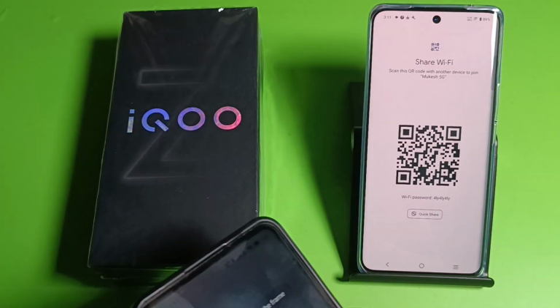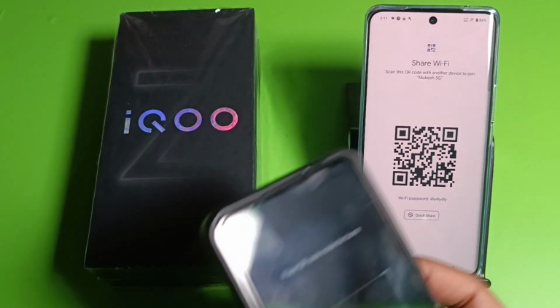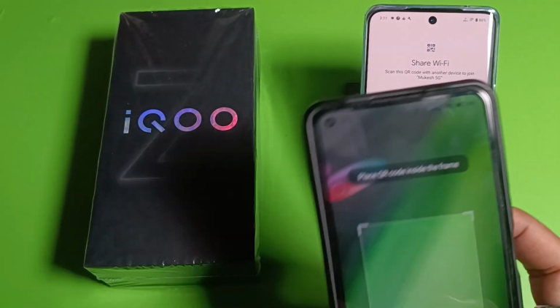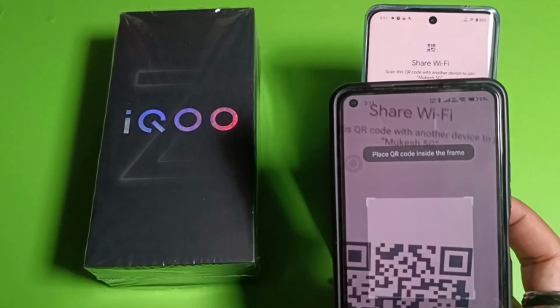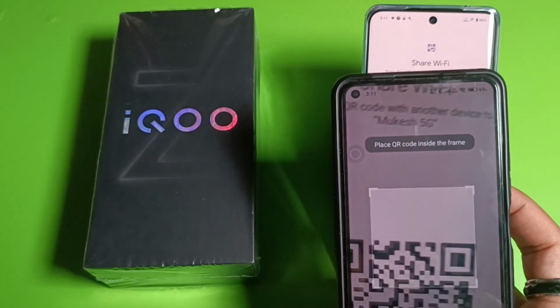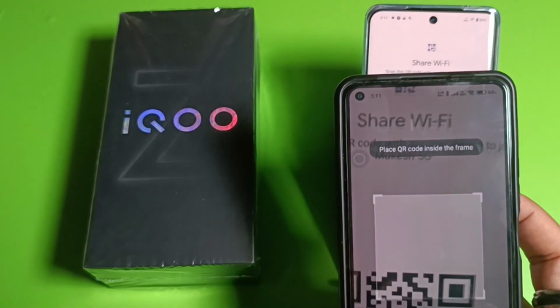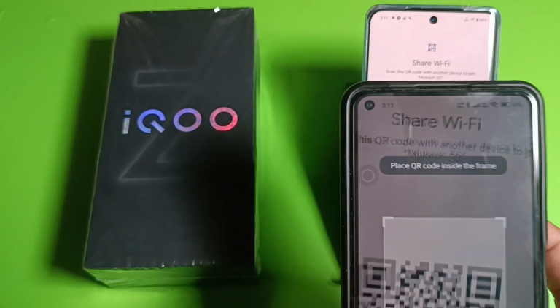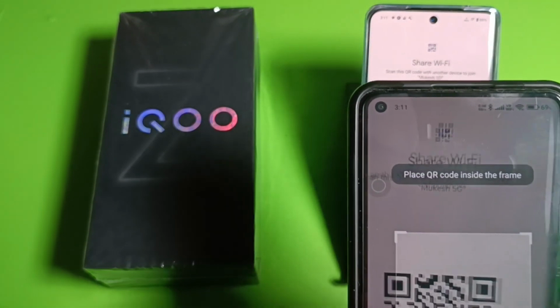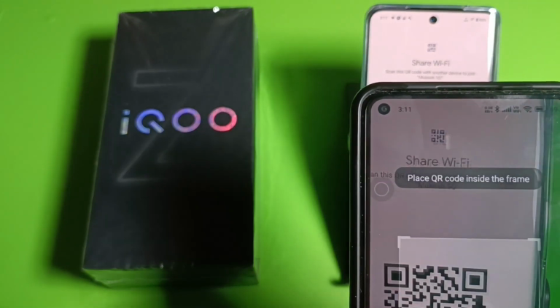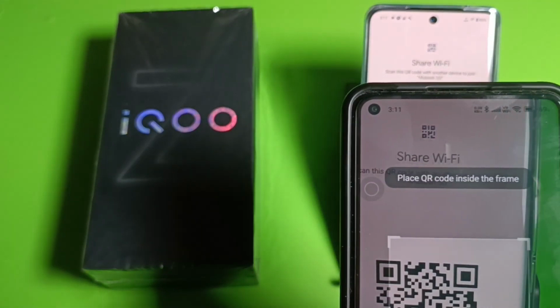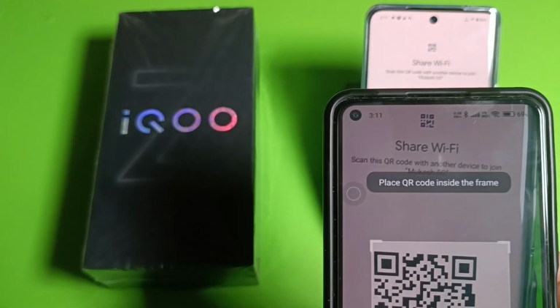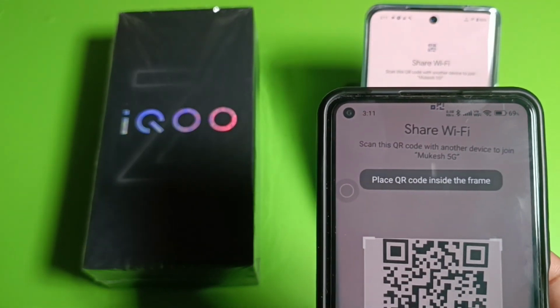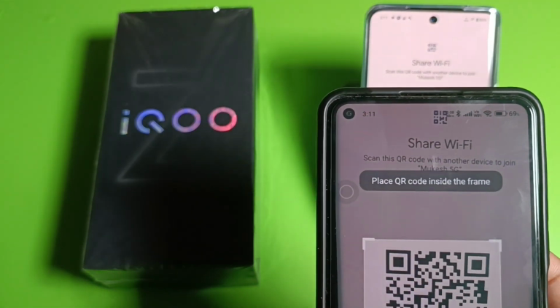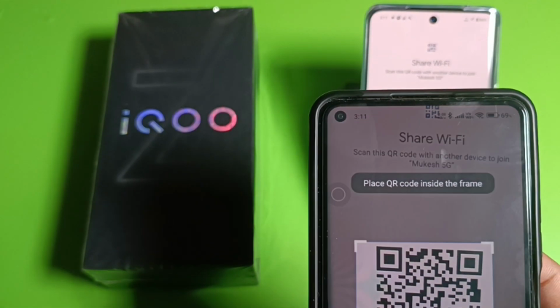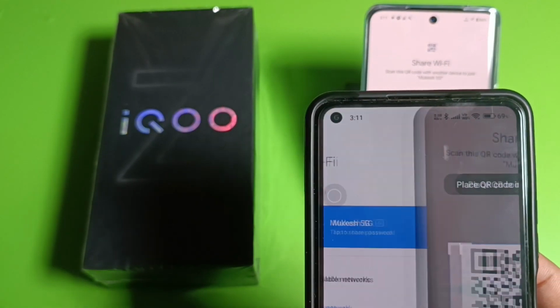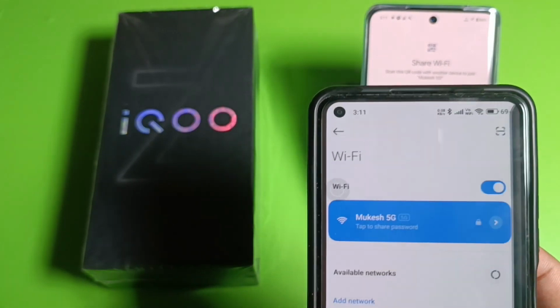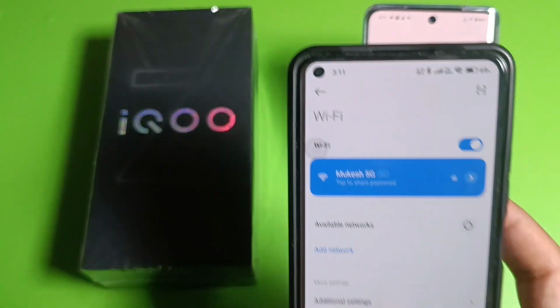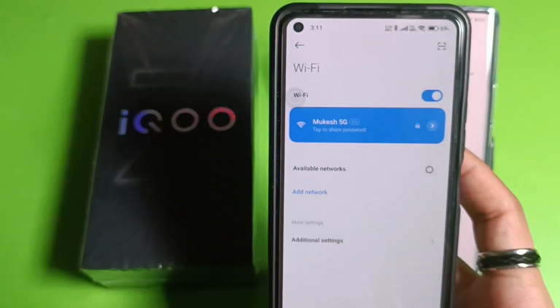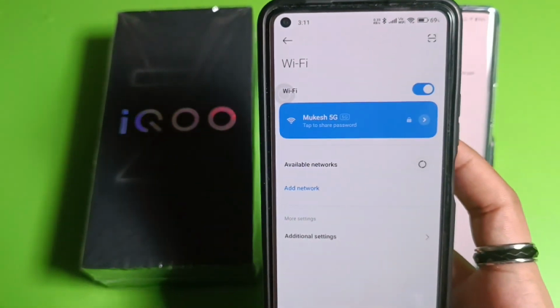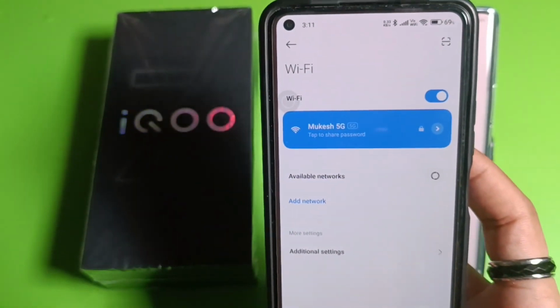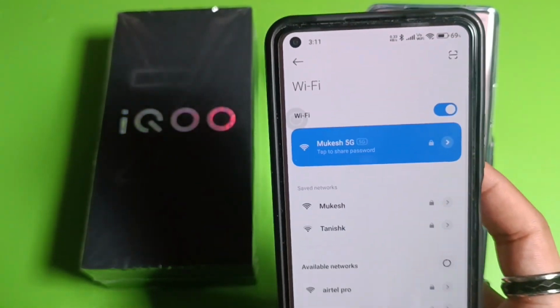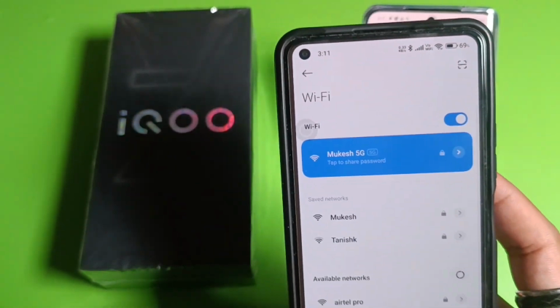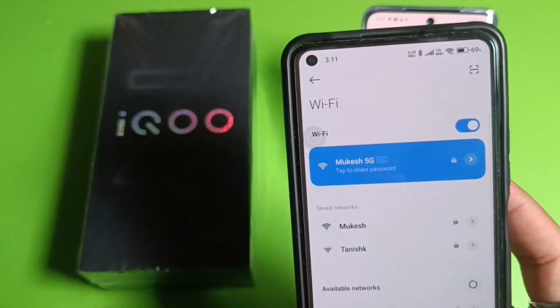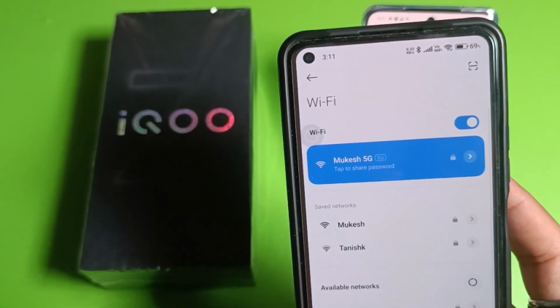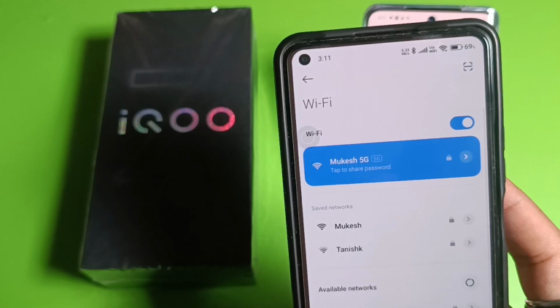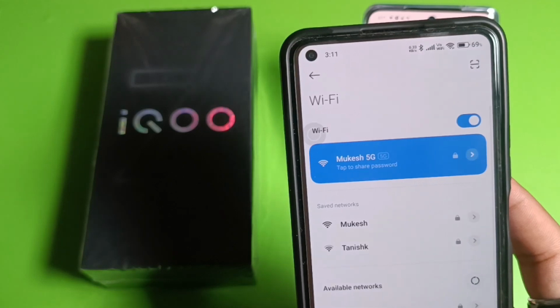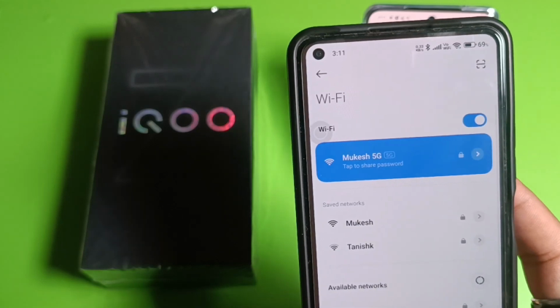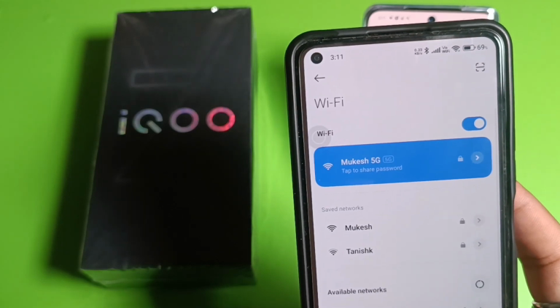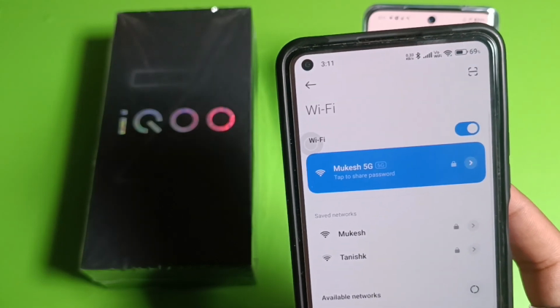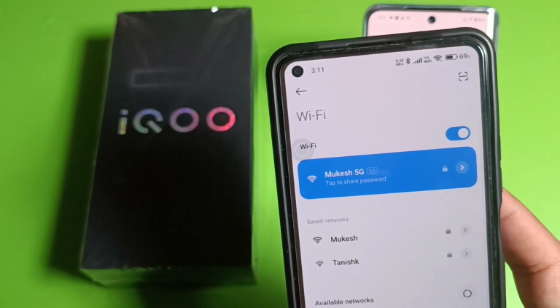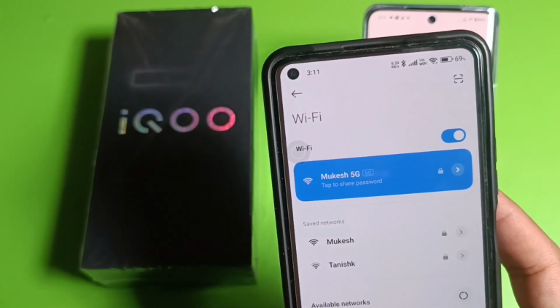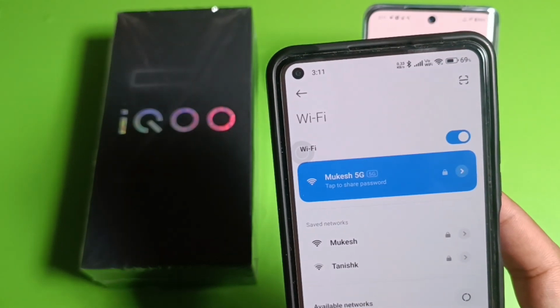Here you can see — you have to scan with that. Let me show you how. You simply scan this QR code, and you can see friends, the WiFi is connected successfully.